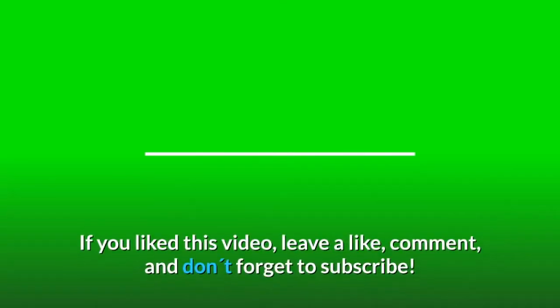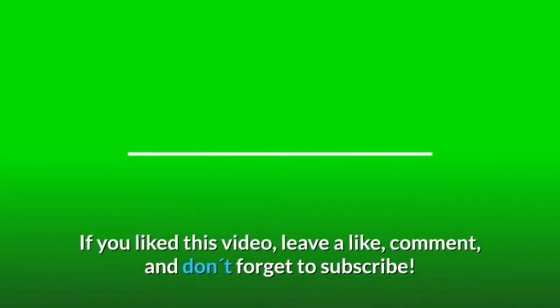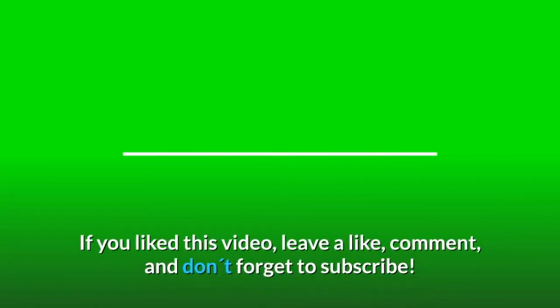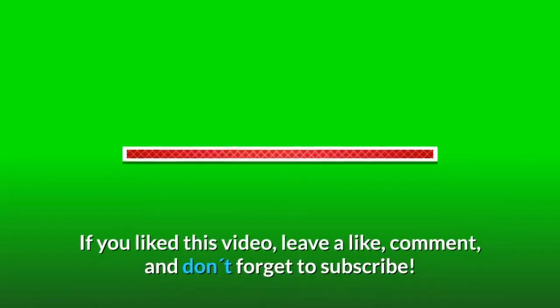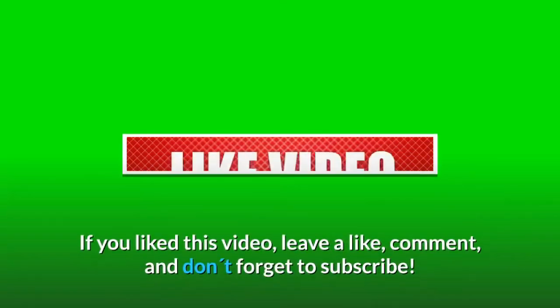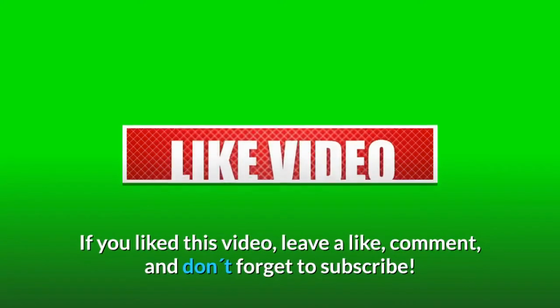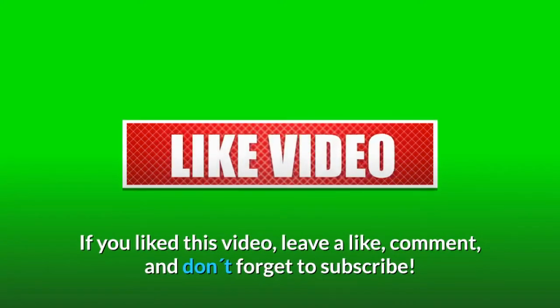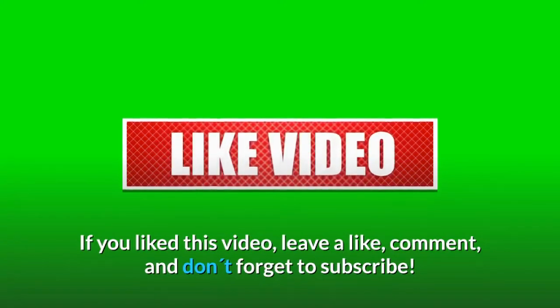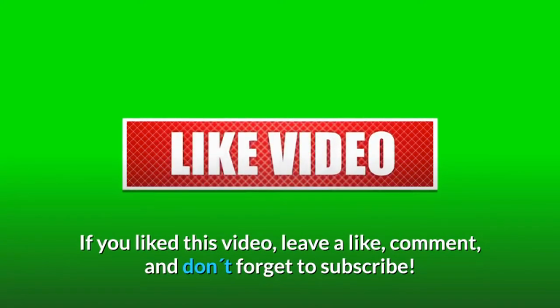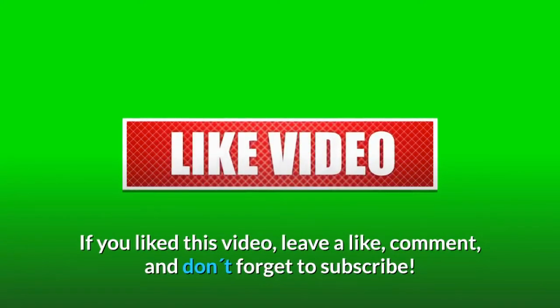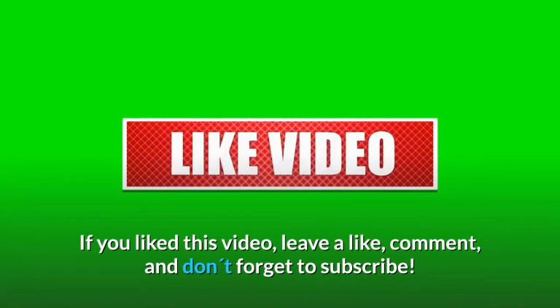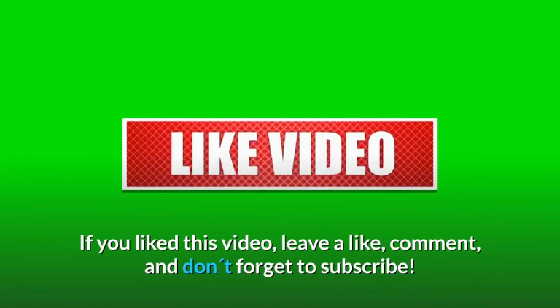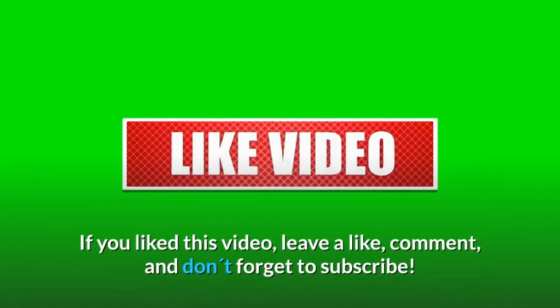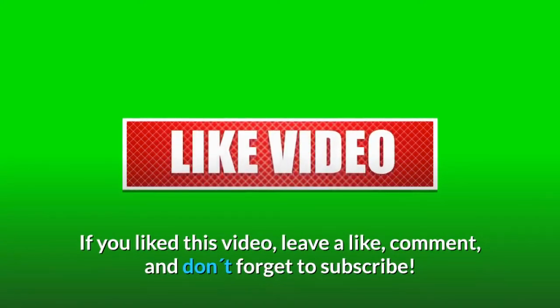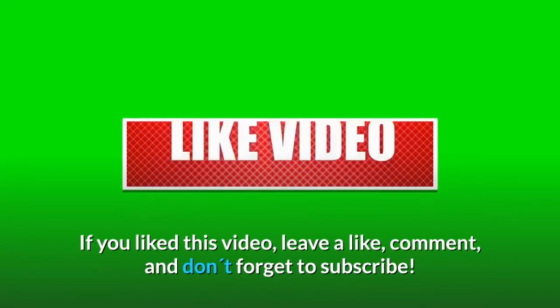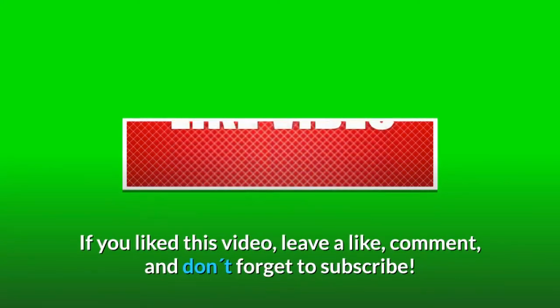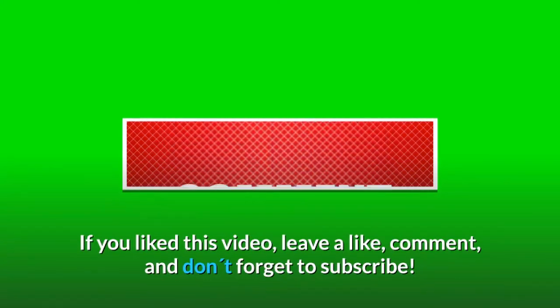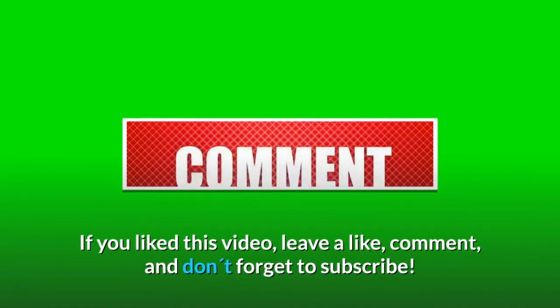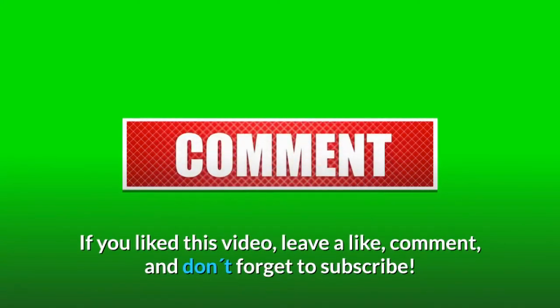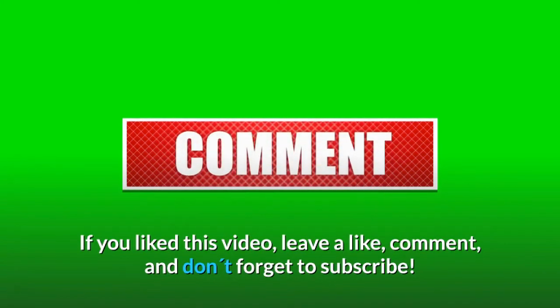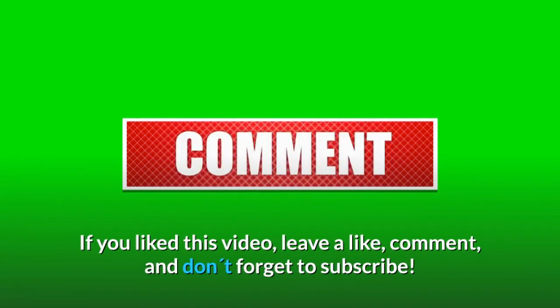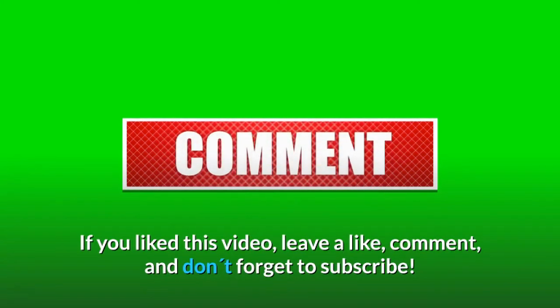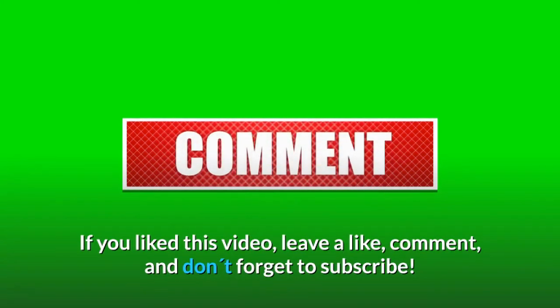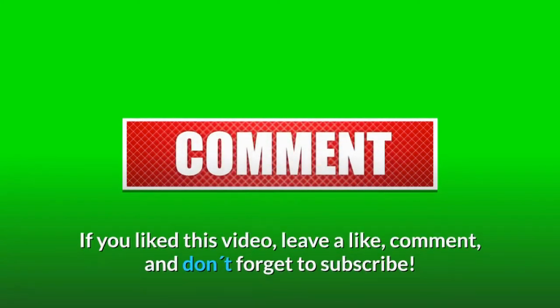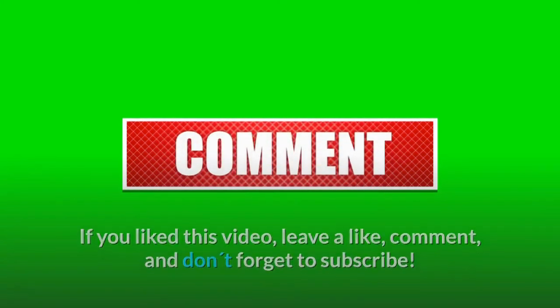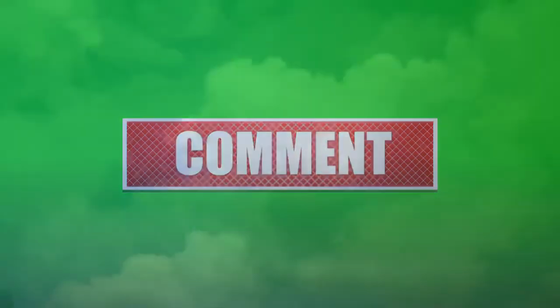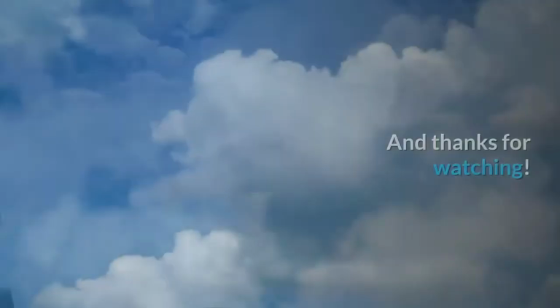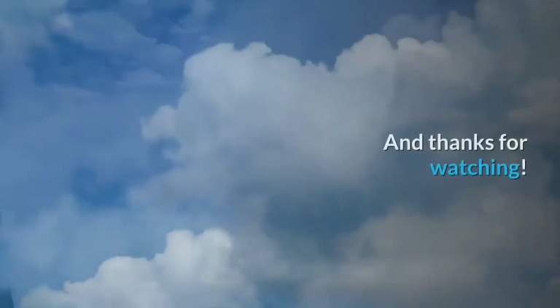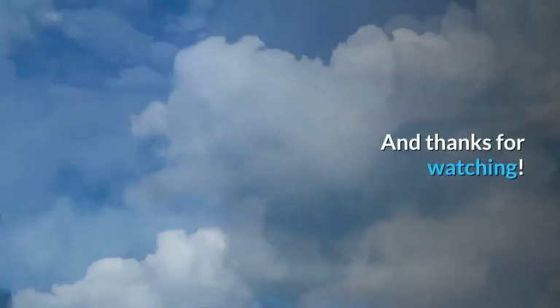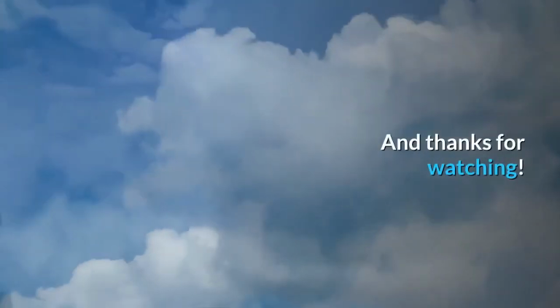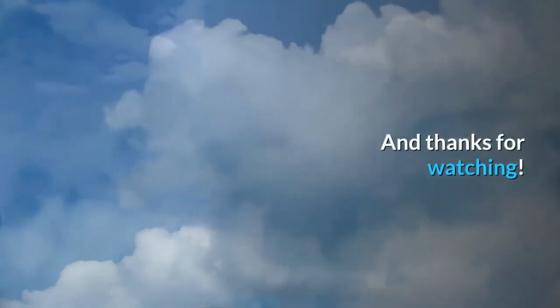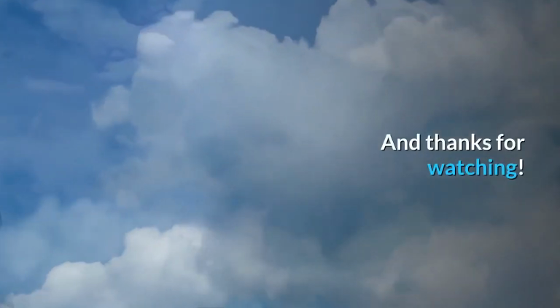If you liked this video, leave a like, comment, and don't forget to subscribe. Thanks for watching.